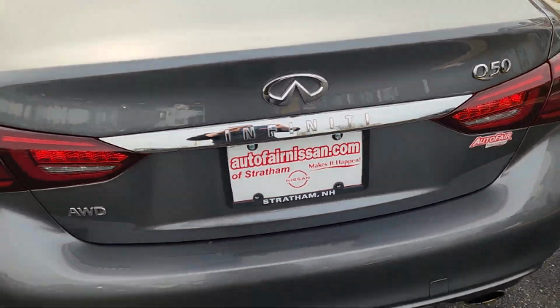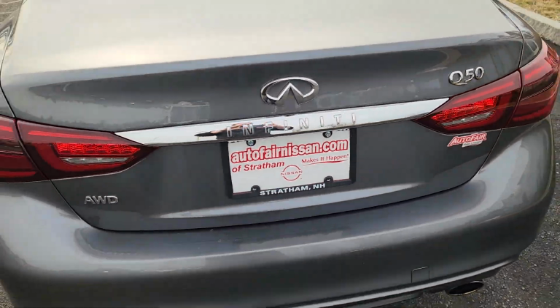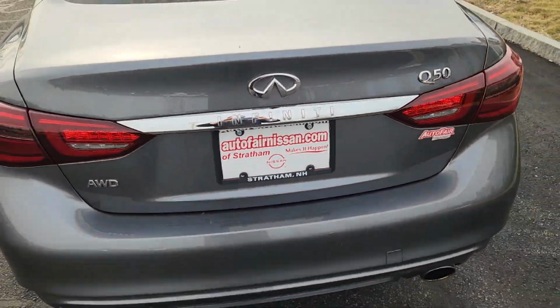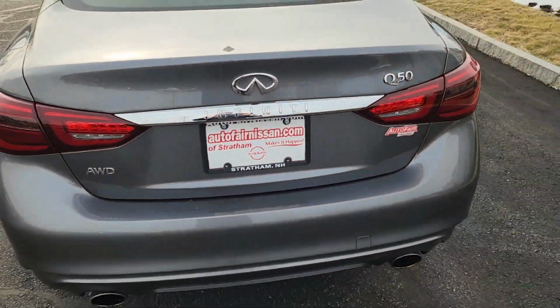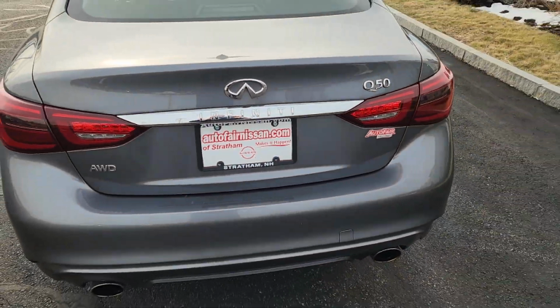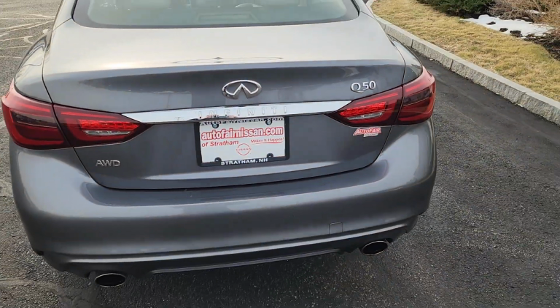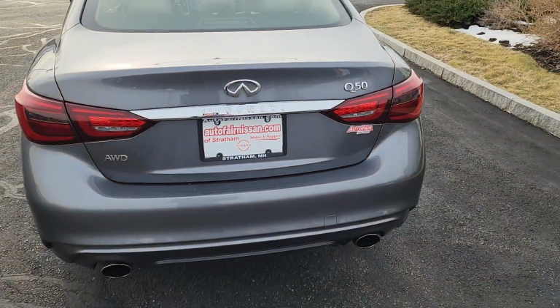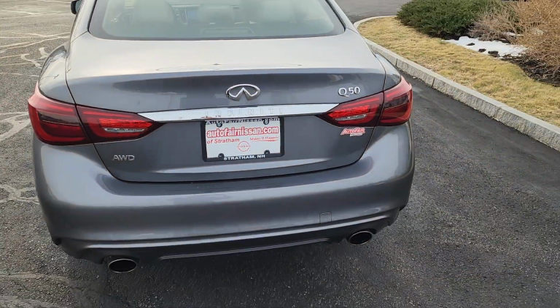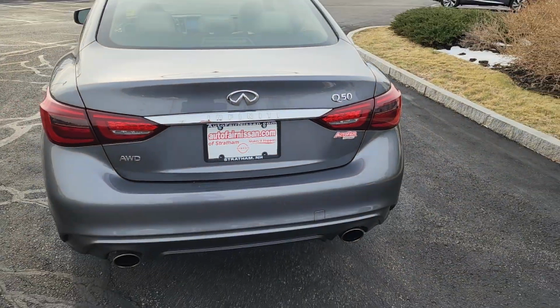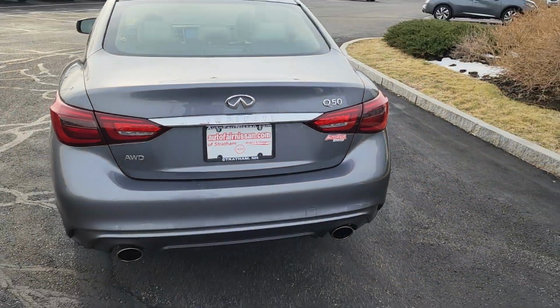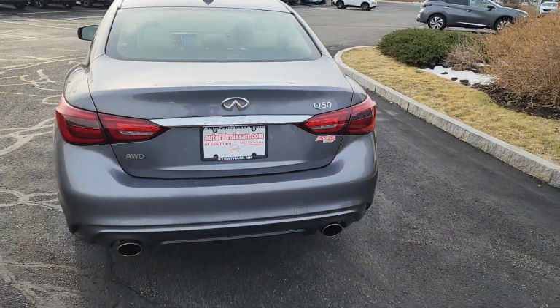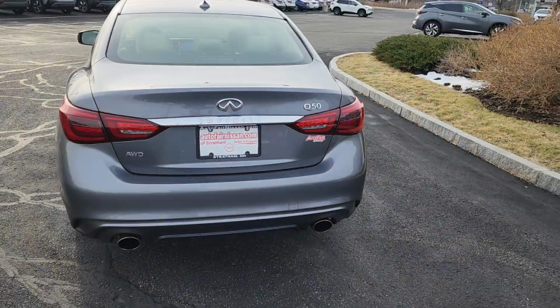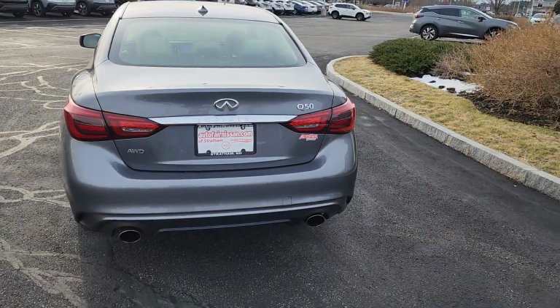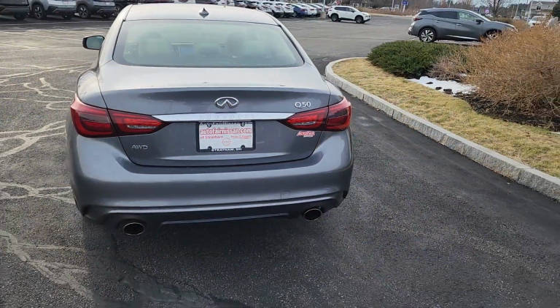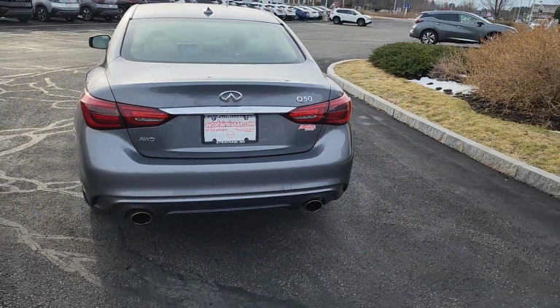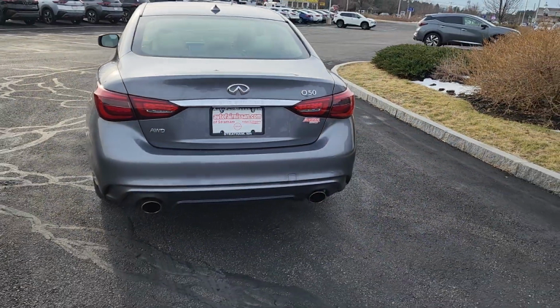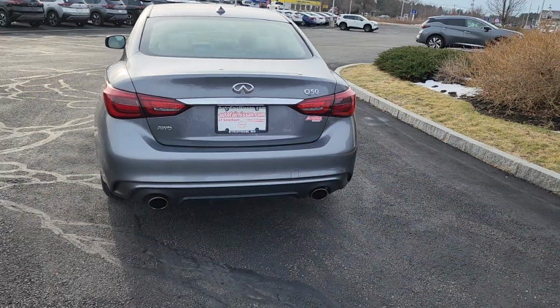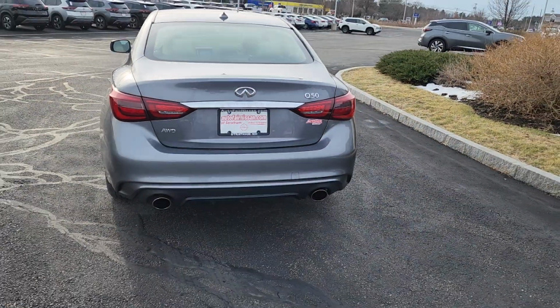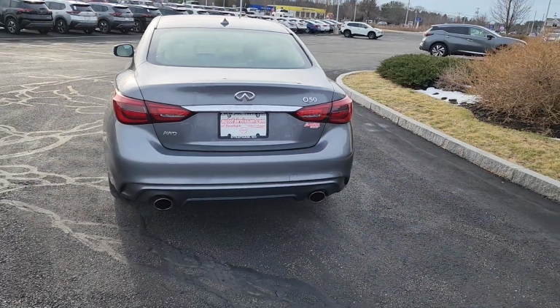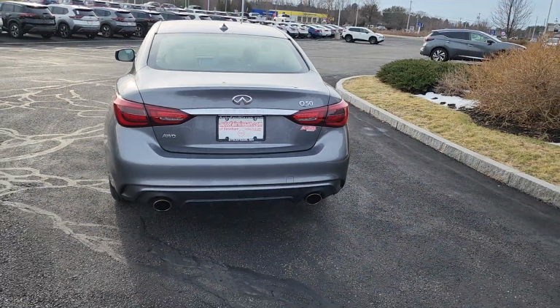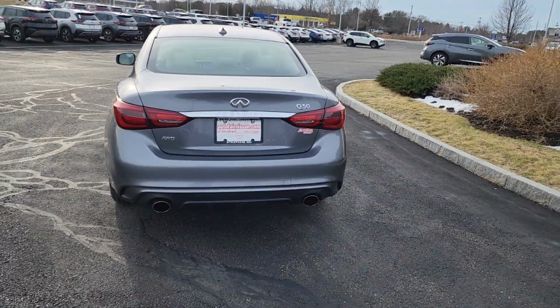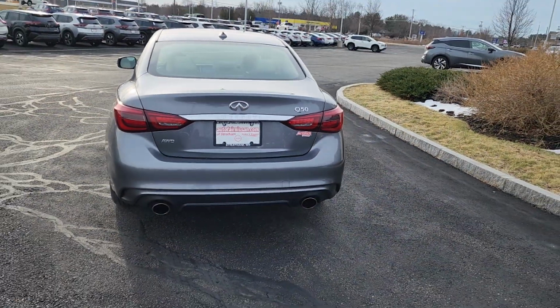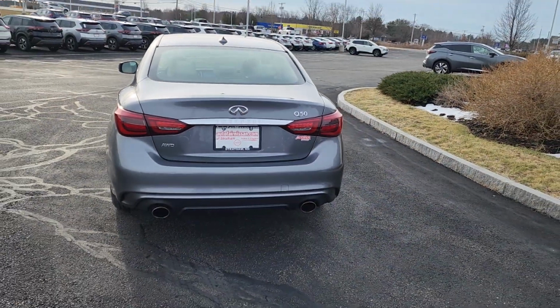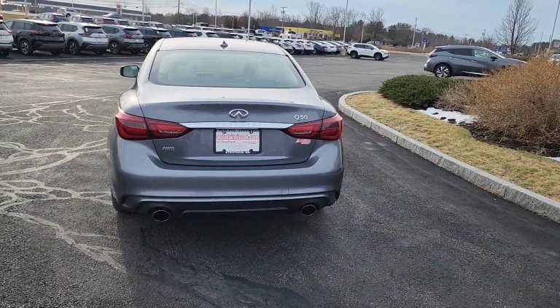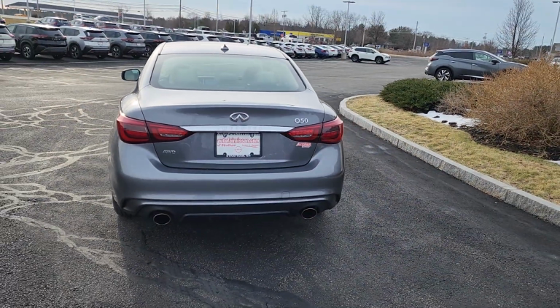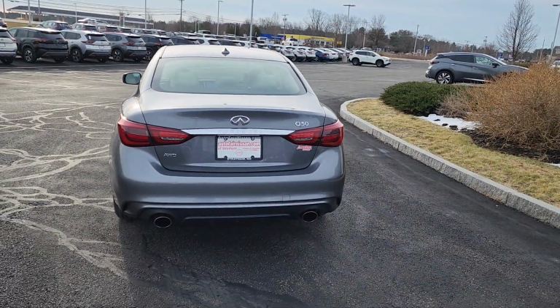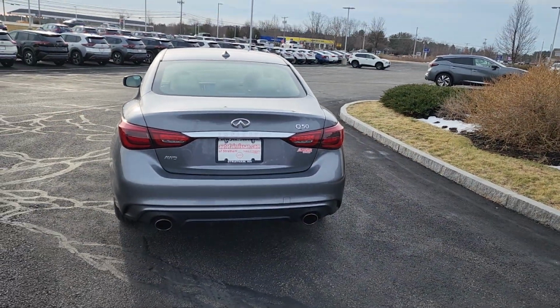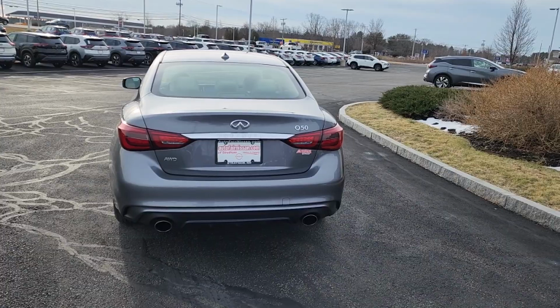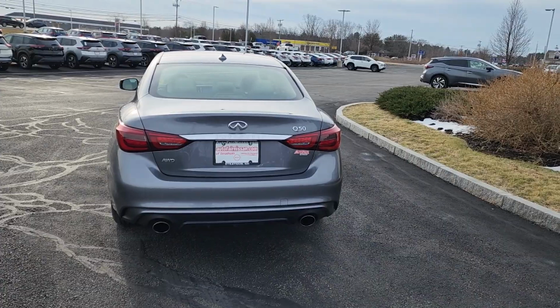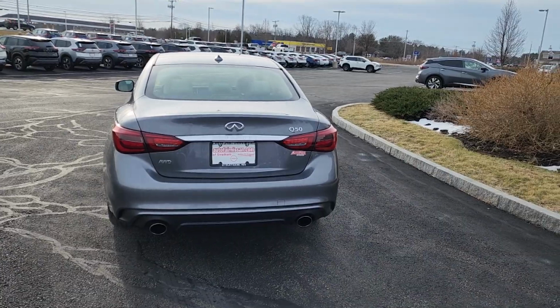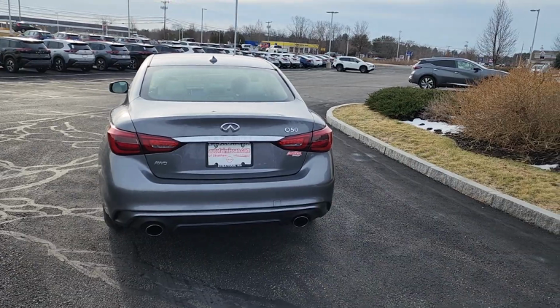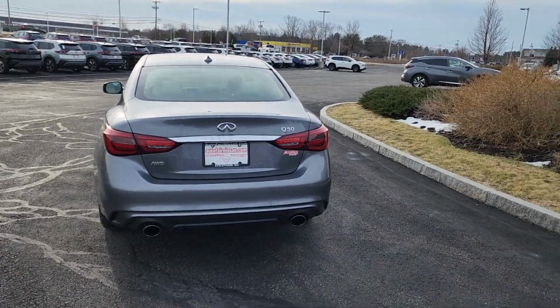Close that up — nice shot from the back. It does have that nice dual exhaust too.